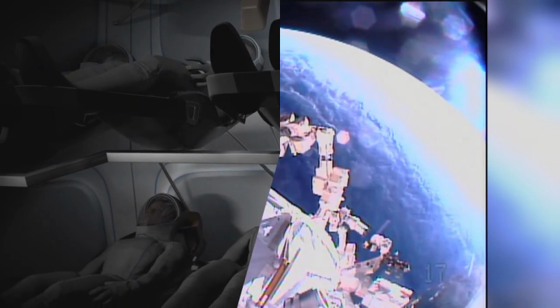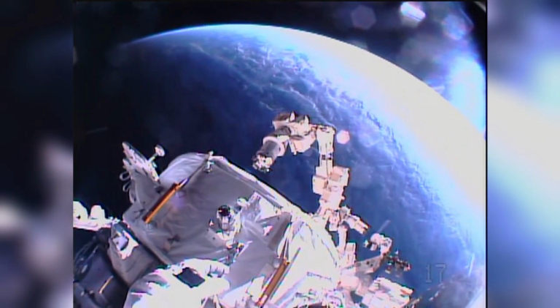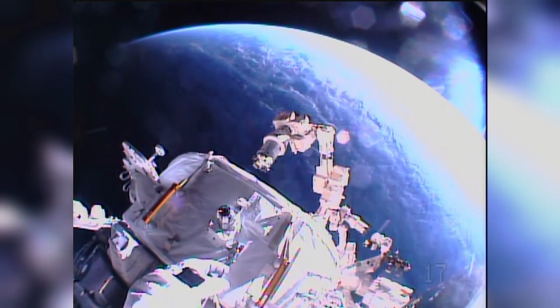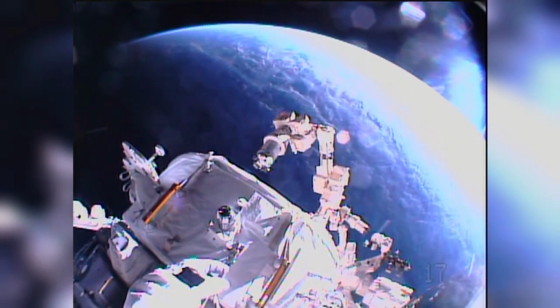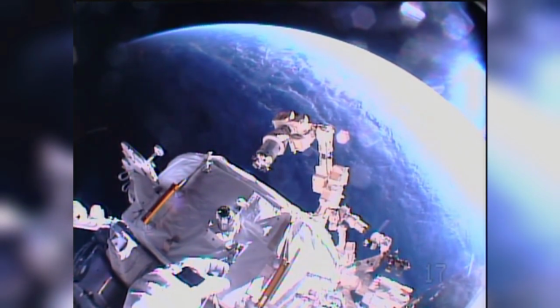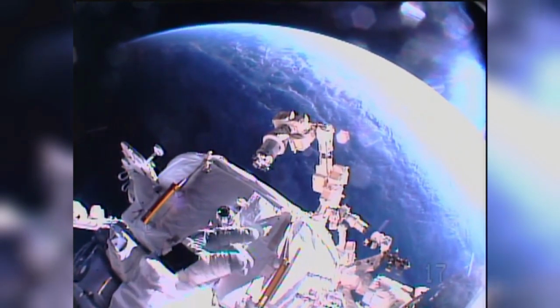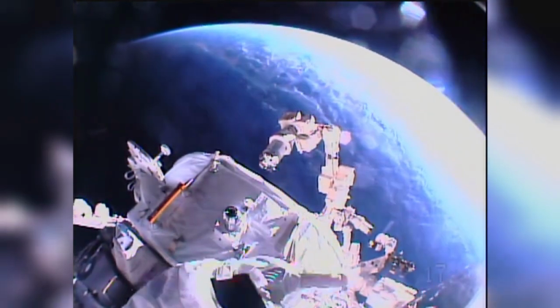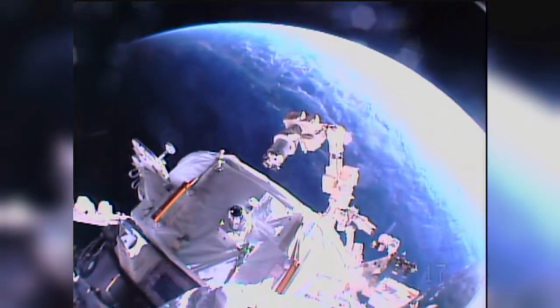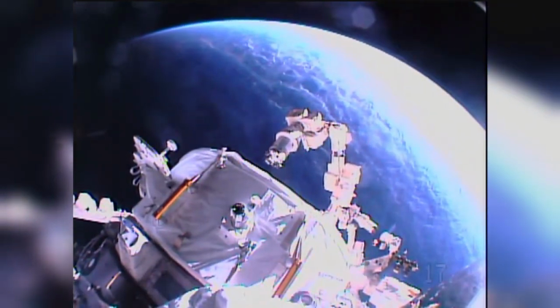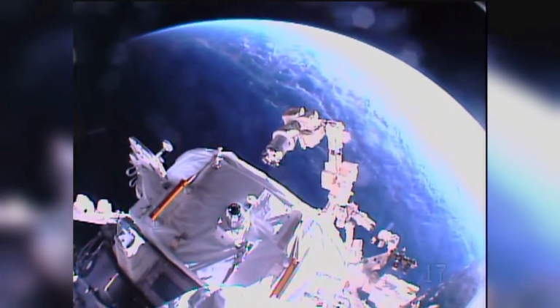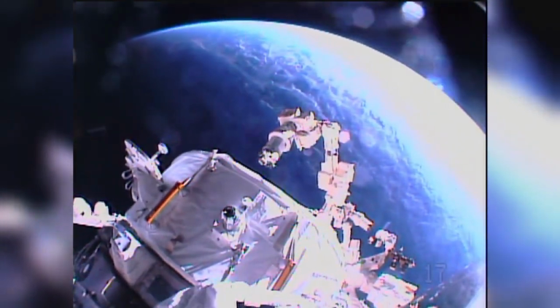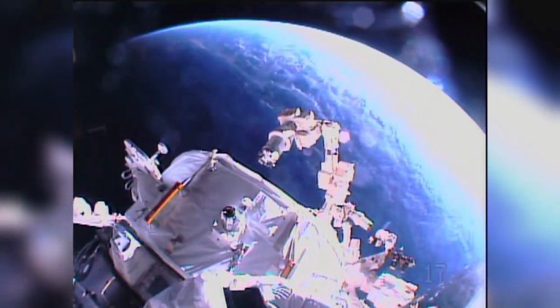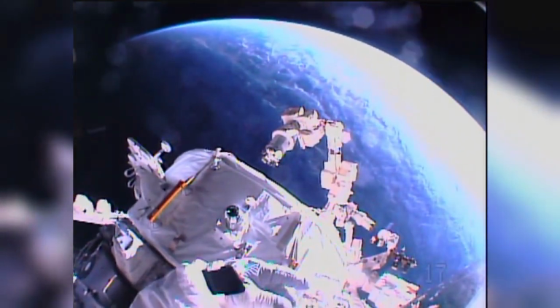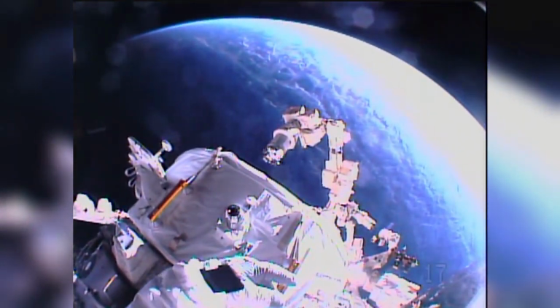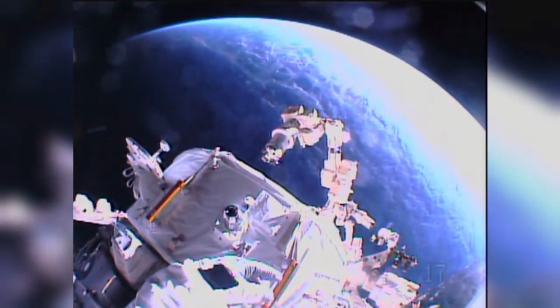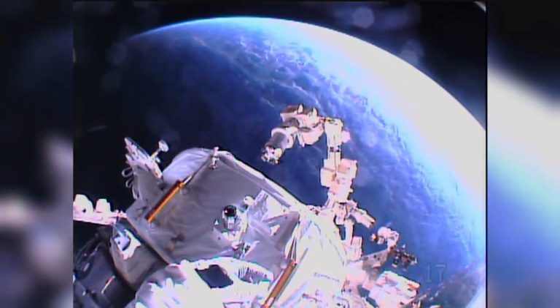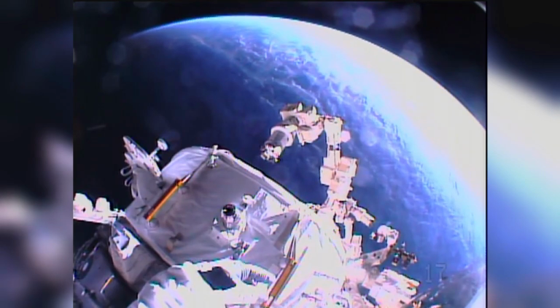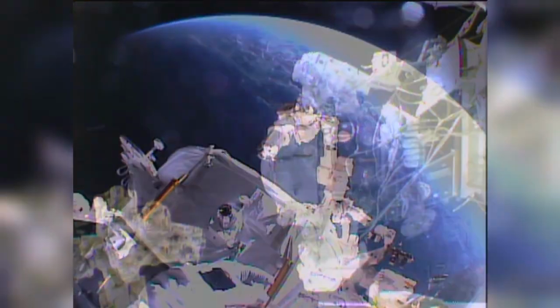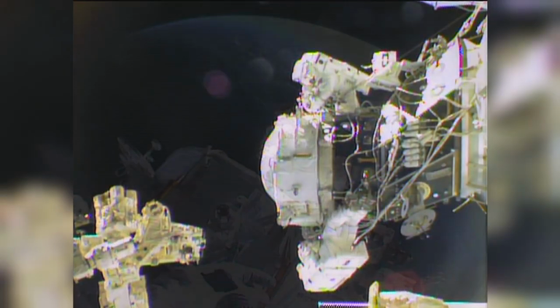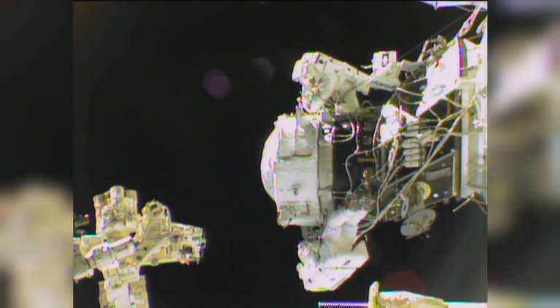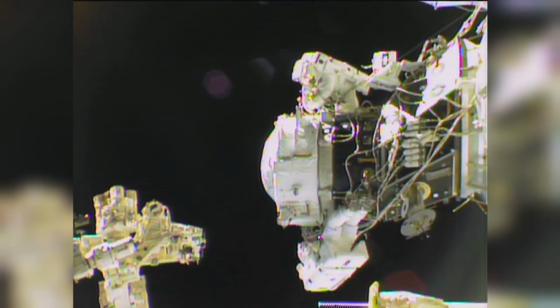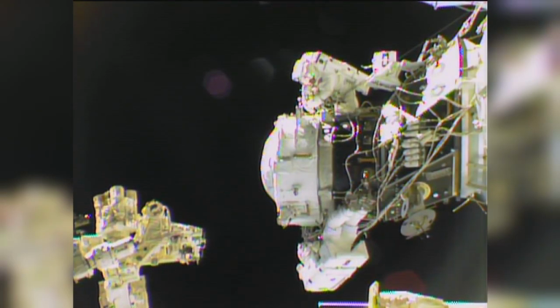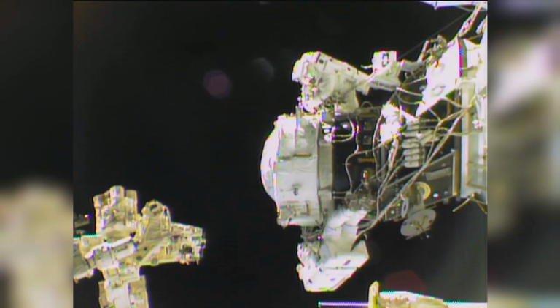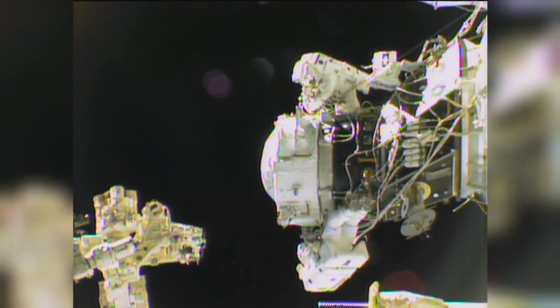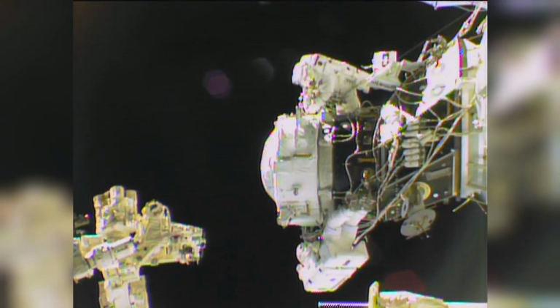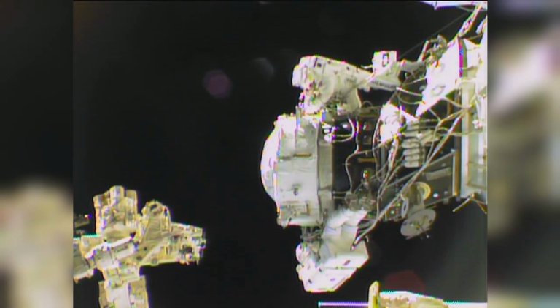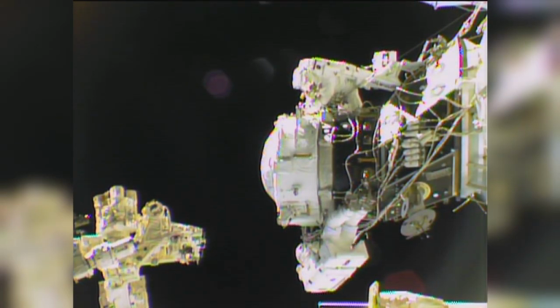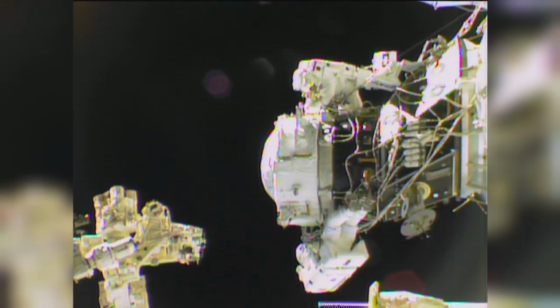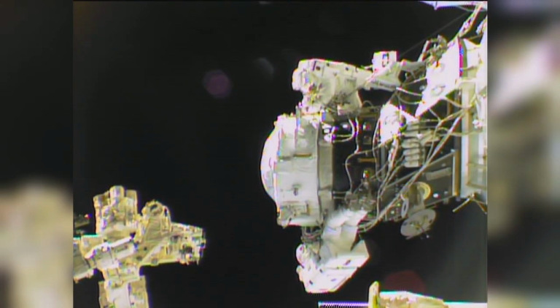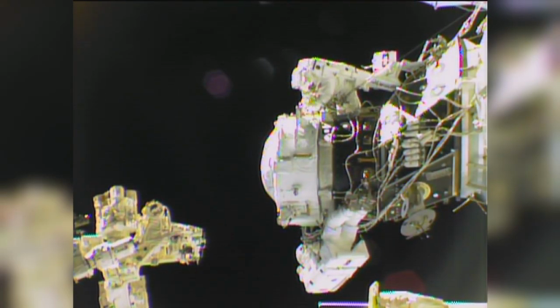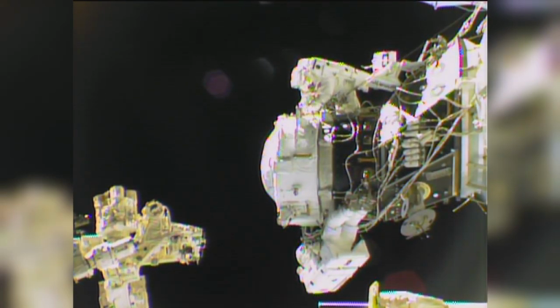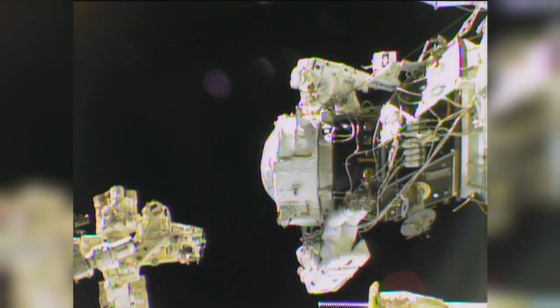The second international docking adapter, currently under construction, eventually will be placed on the space-facing side of the Harmony Module.